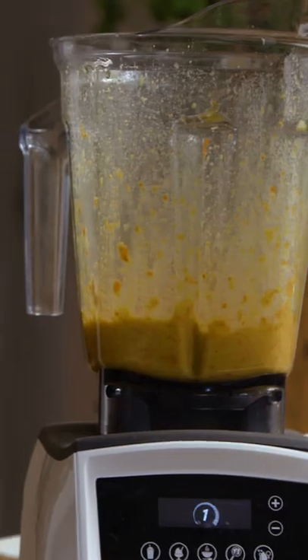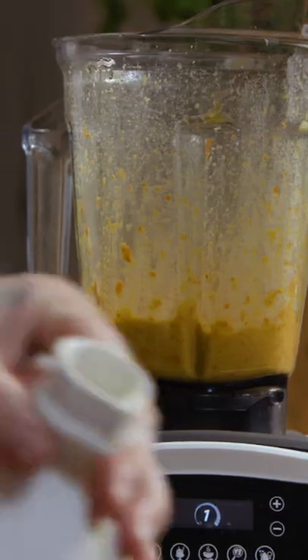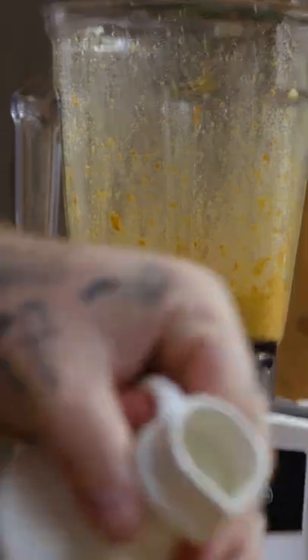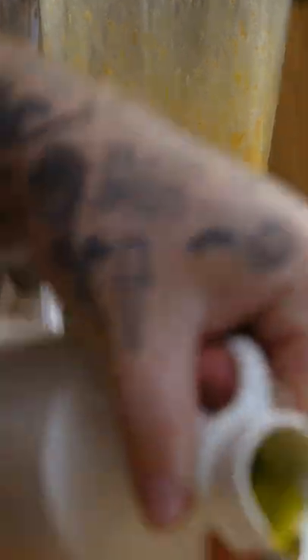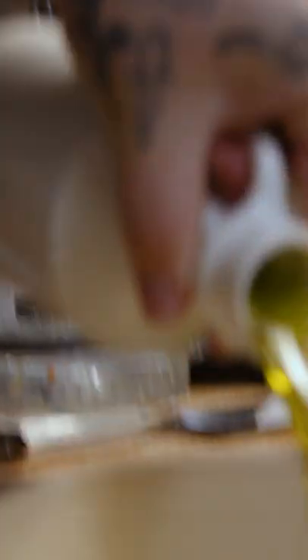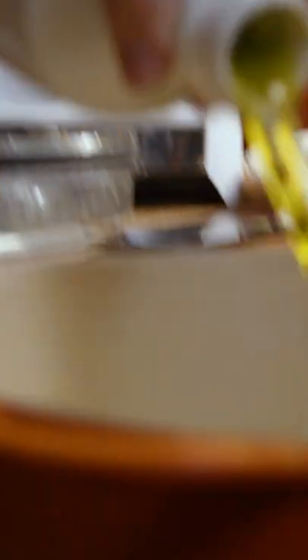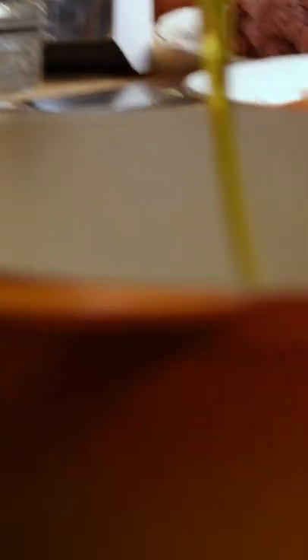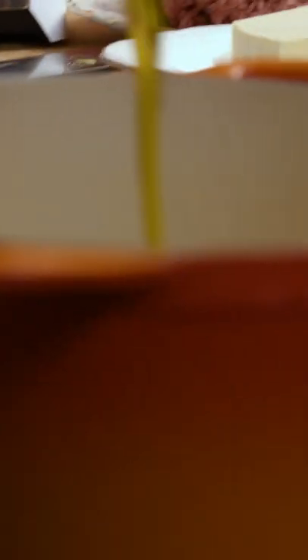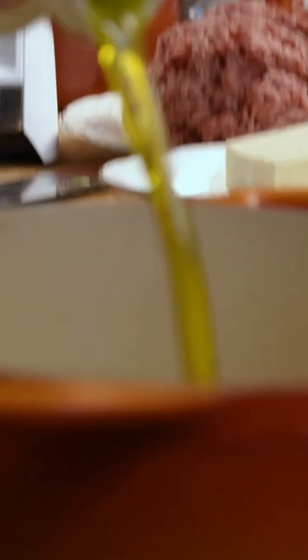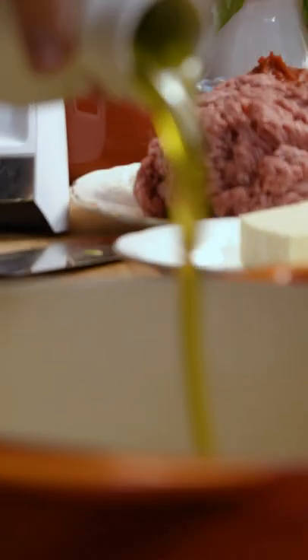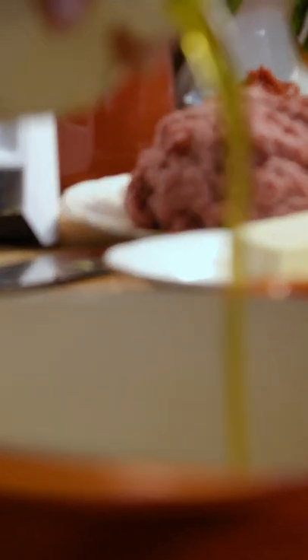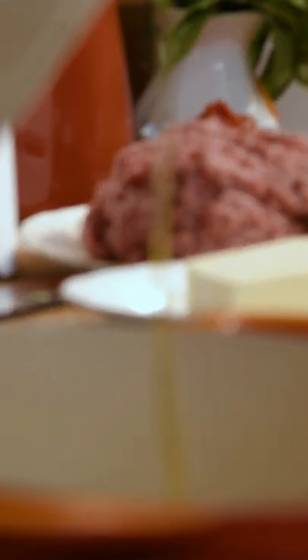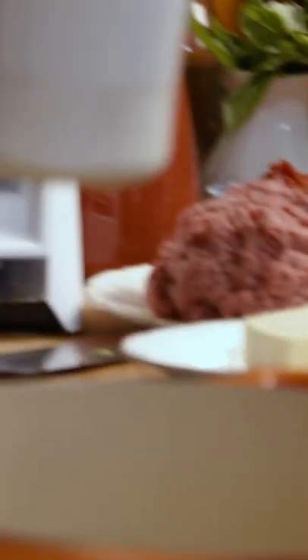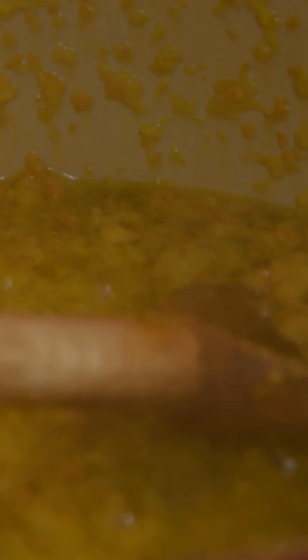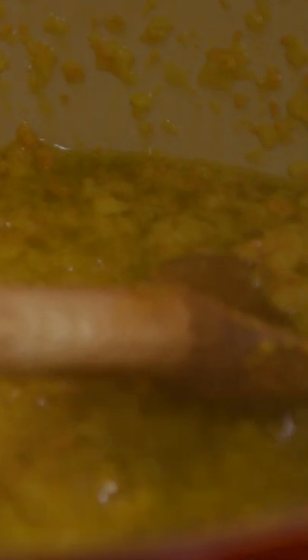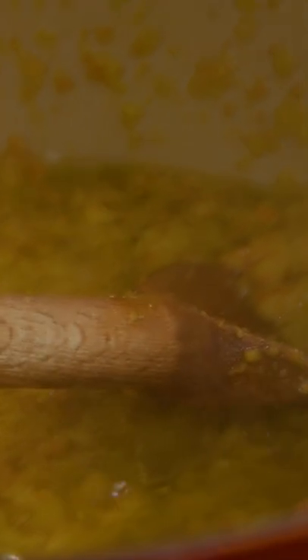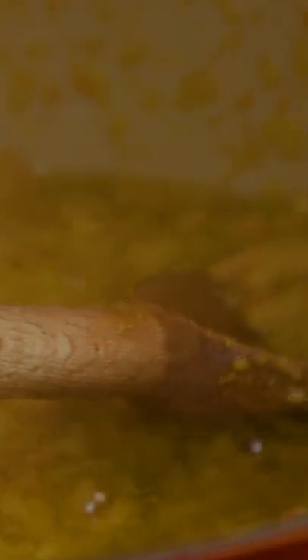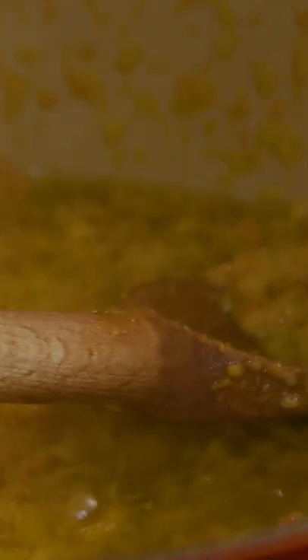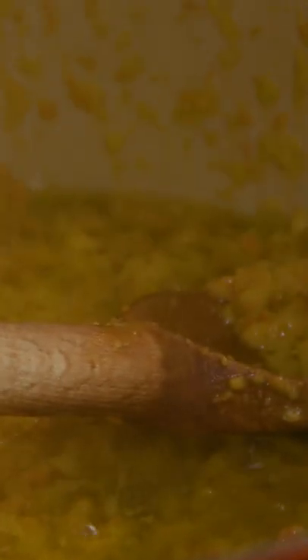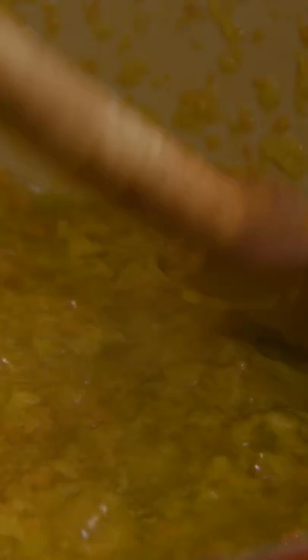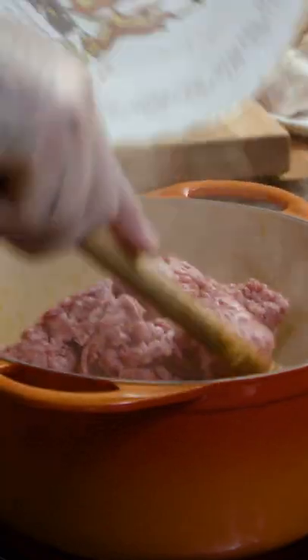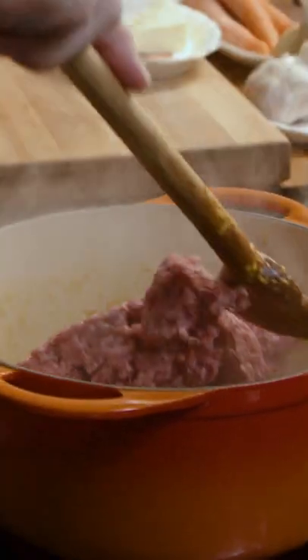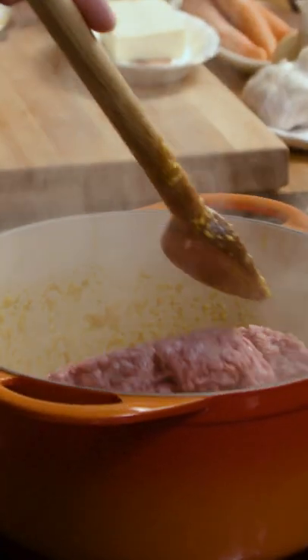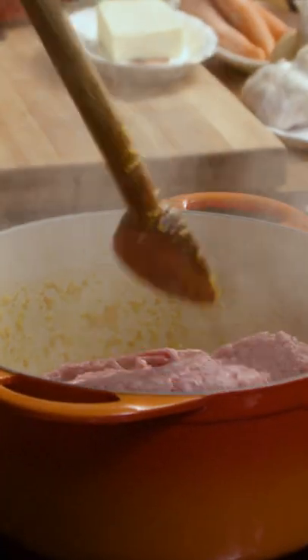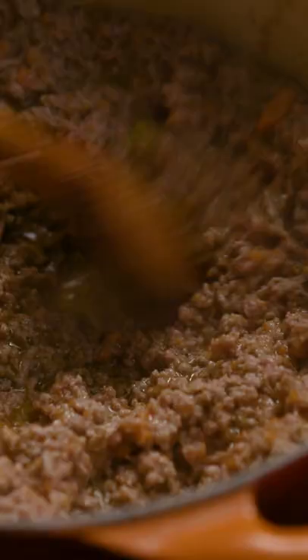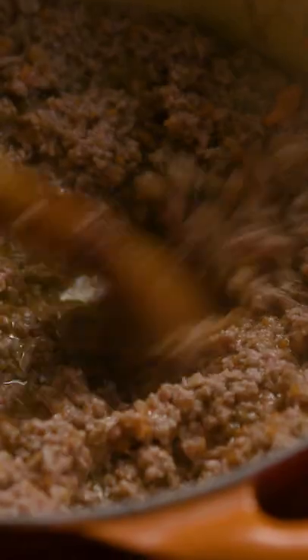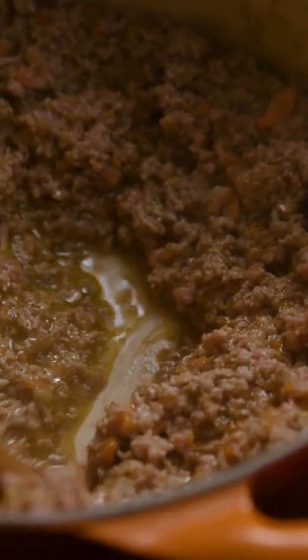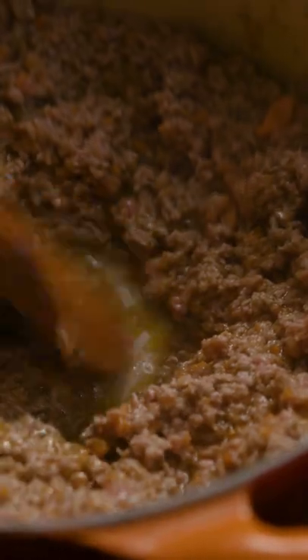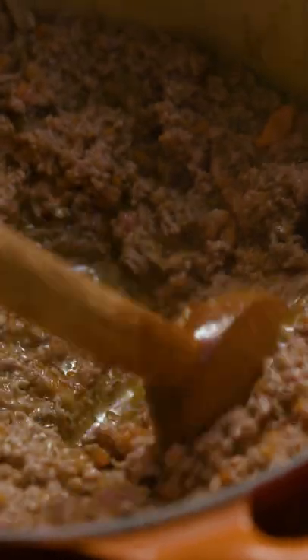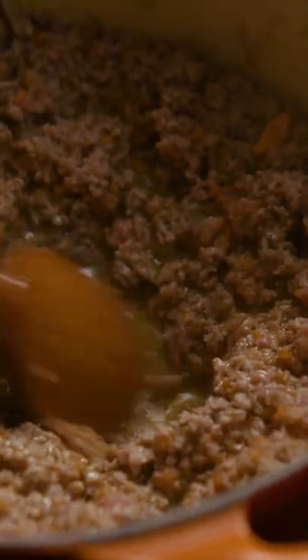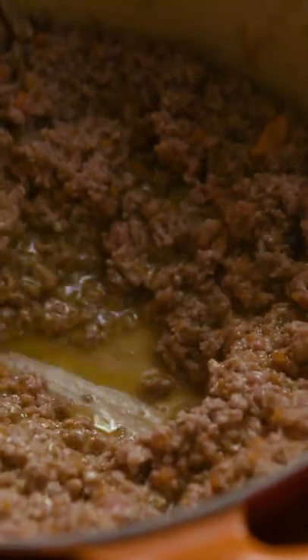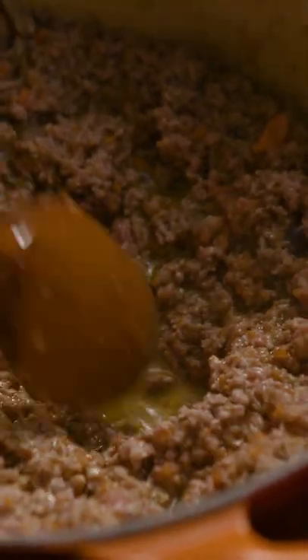Half cup of olive oil into my pot. We're gonna bubble this up. We're gonna take our beef — I'm gonna make a little well in the middle.